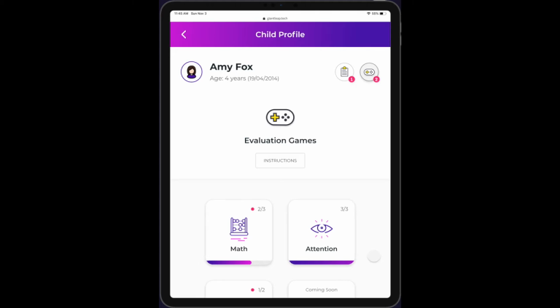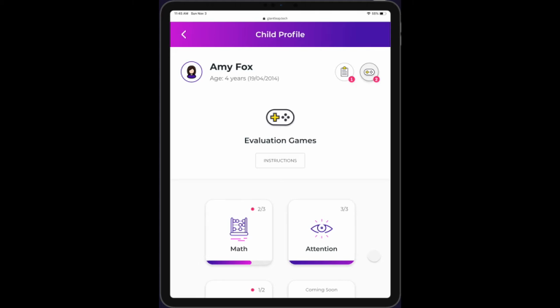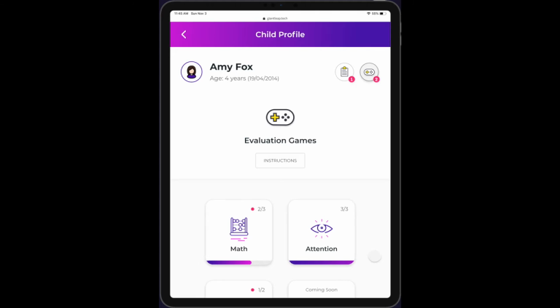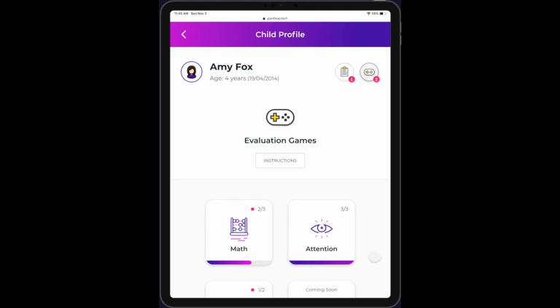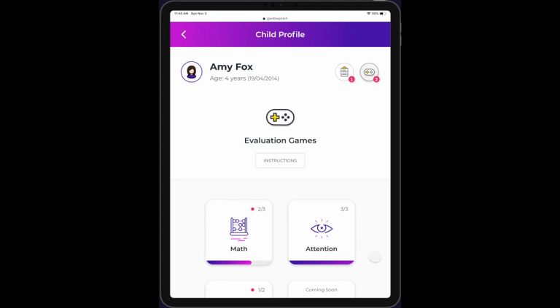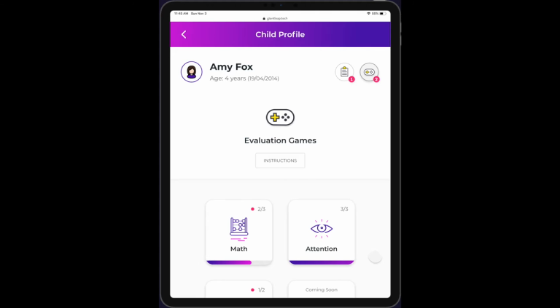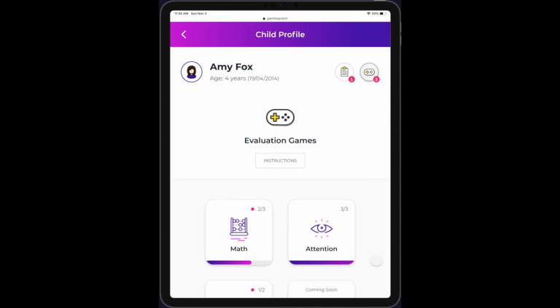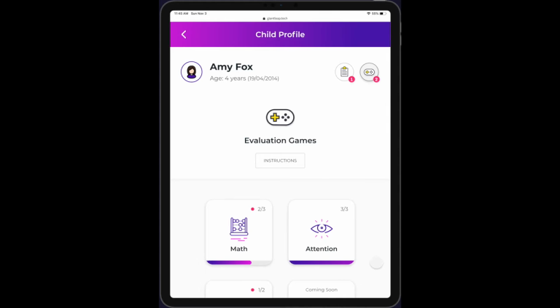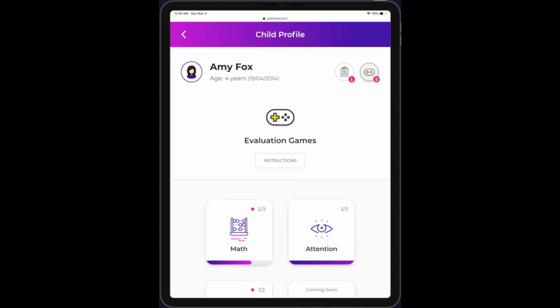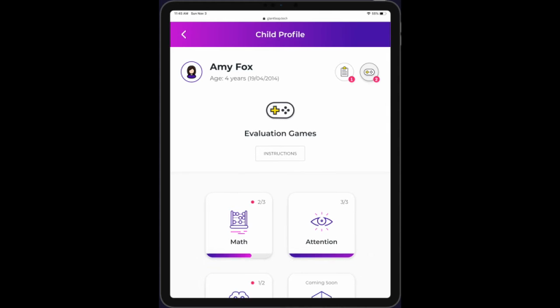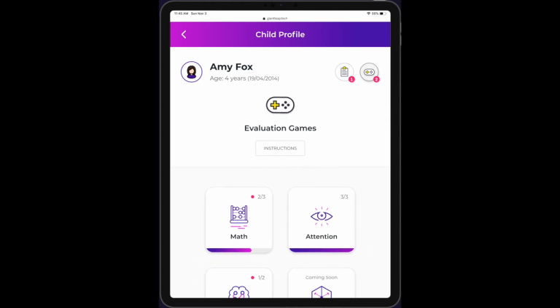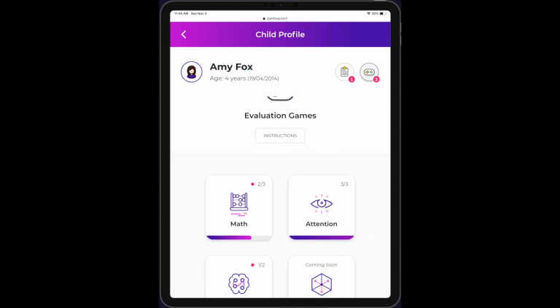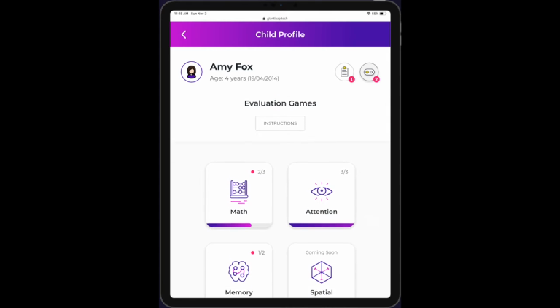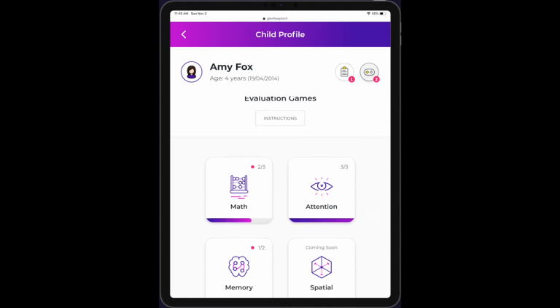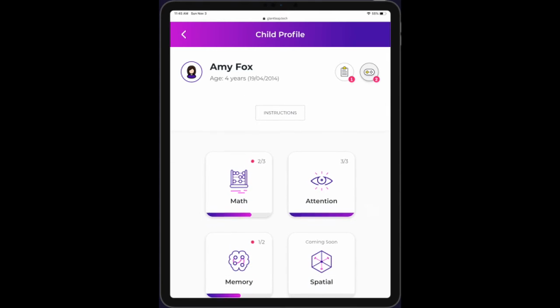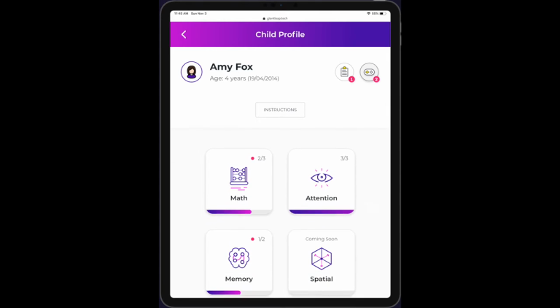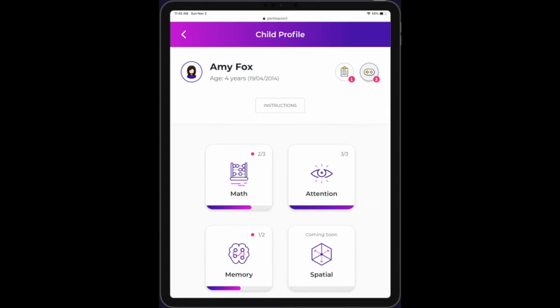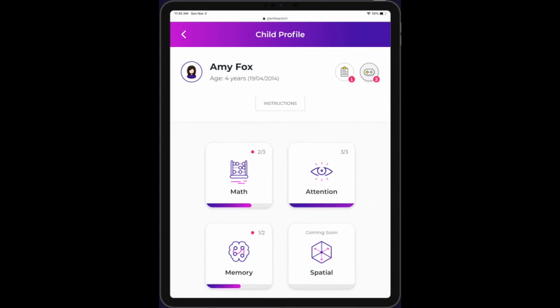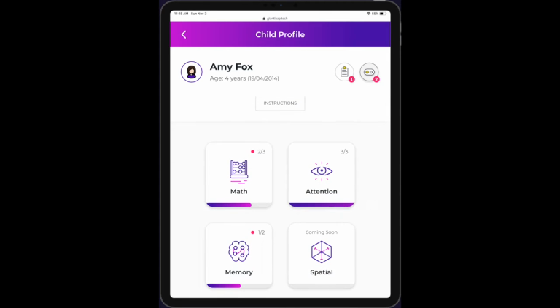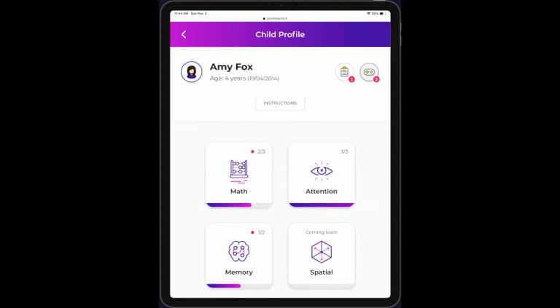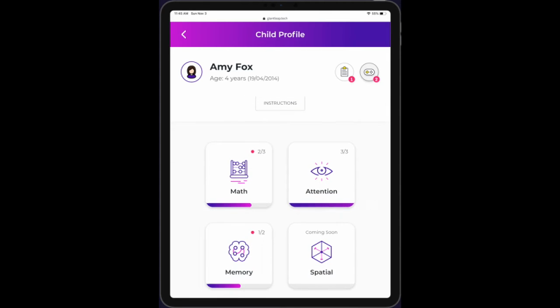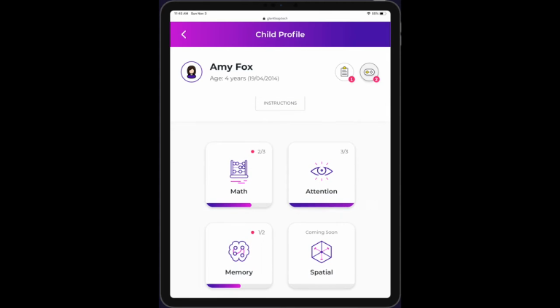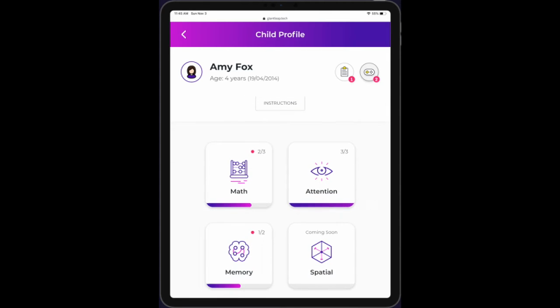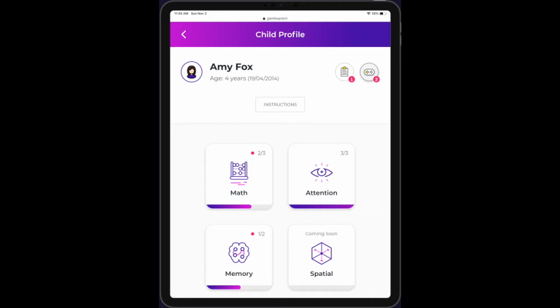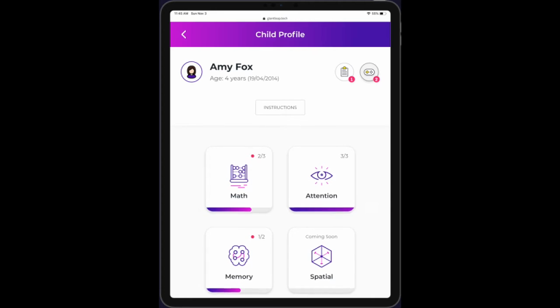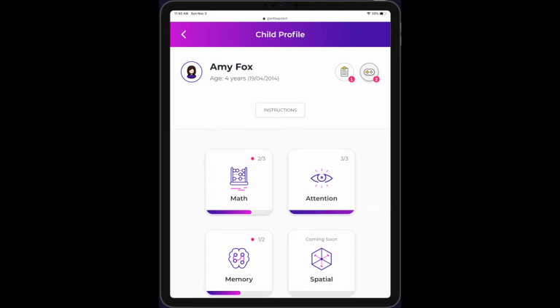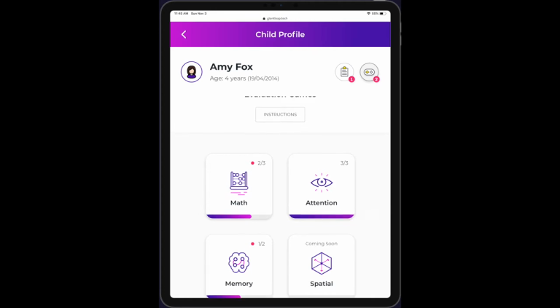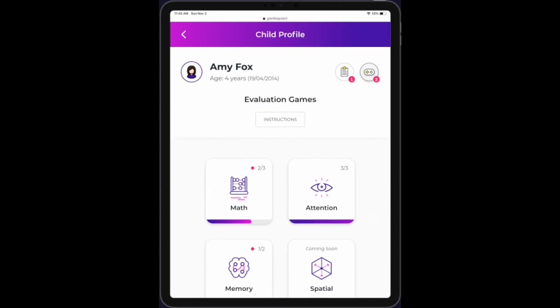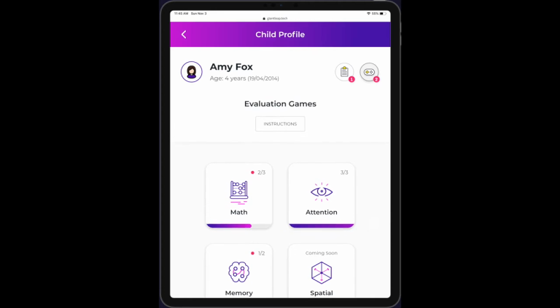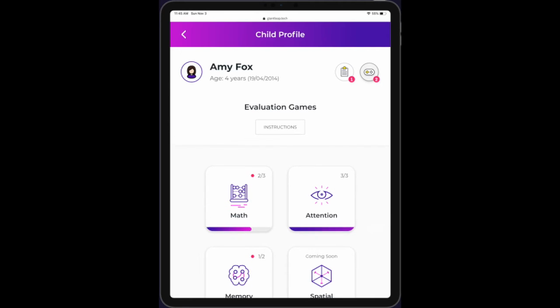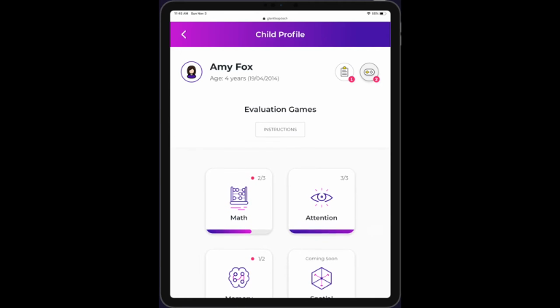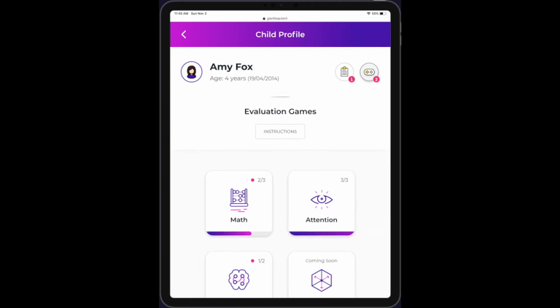Hello and welcome to a quick demo of Giantleap. Giantleap delivers personalized scientific insights in an easy-to-understand package.